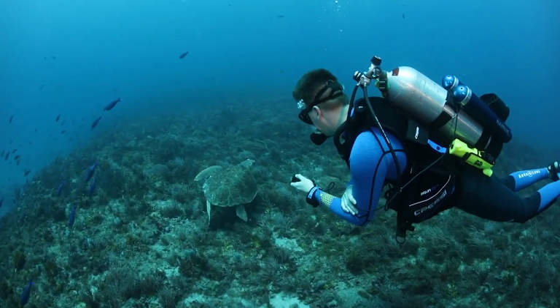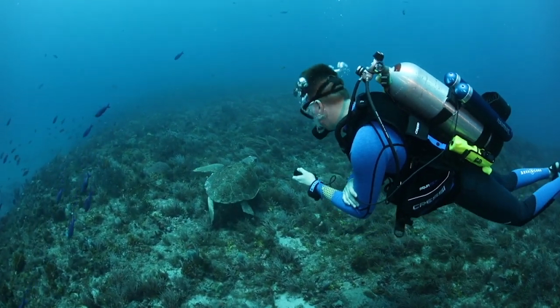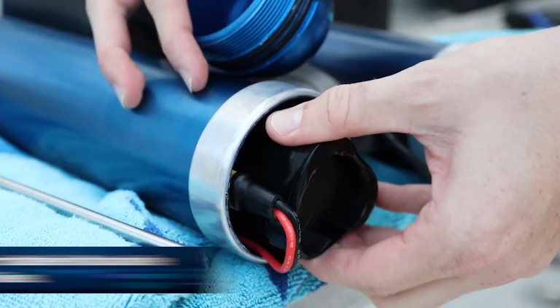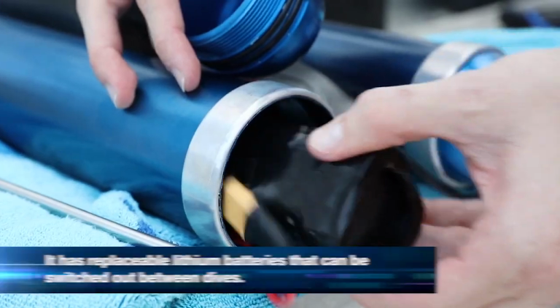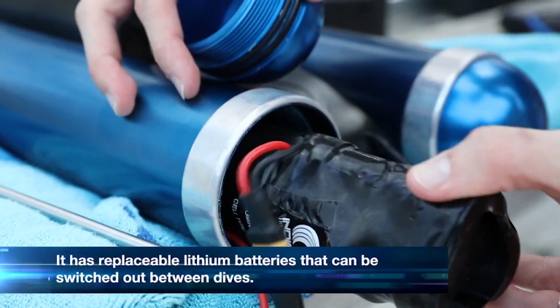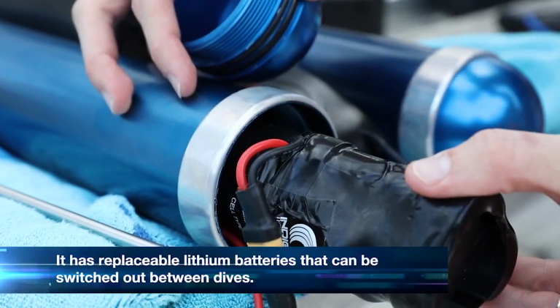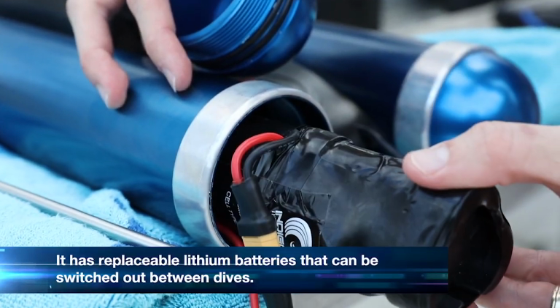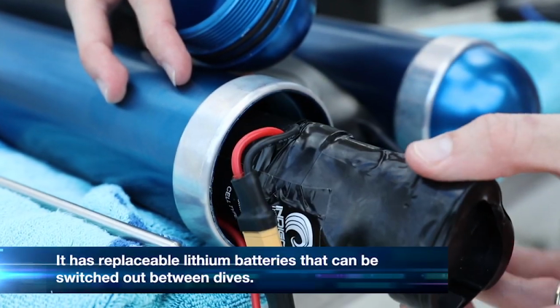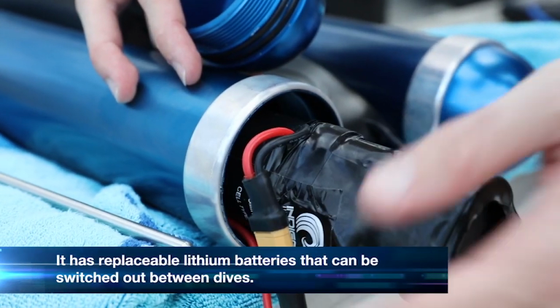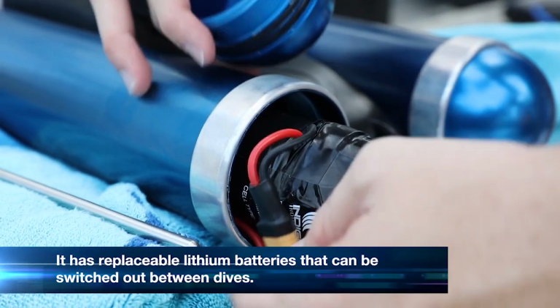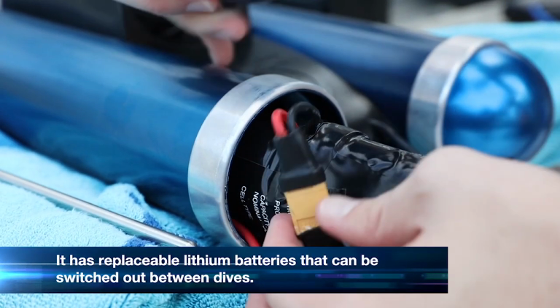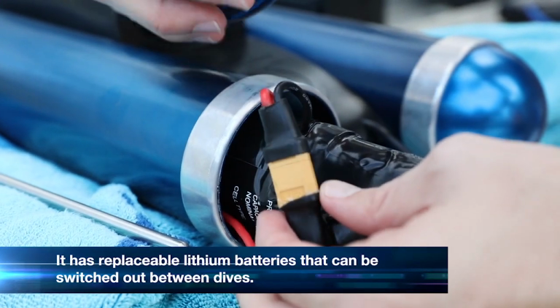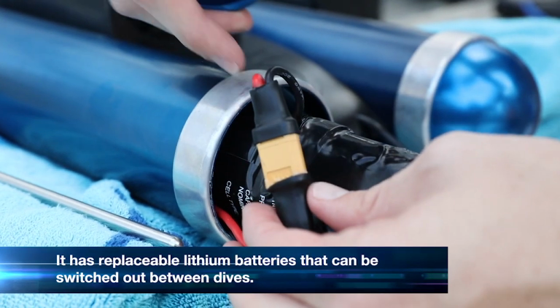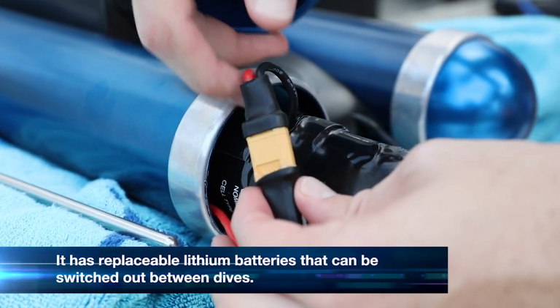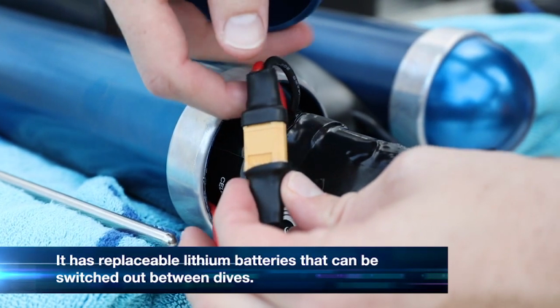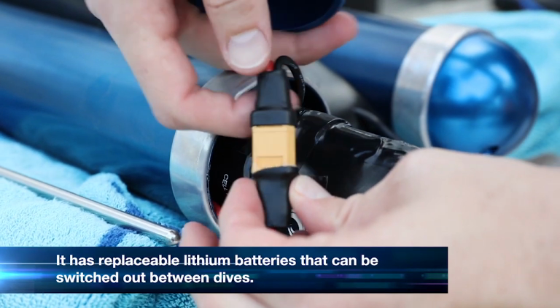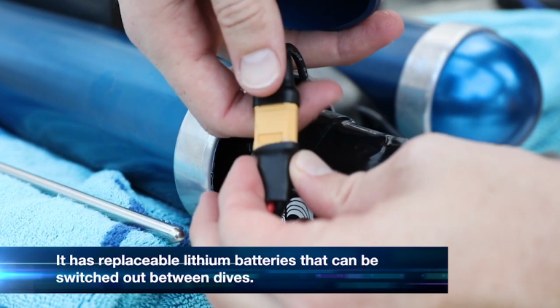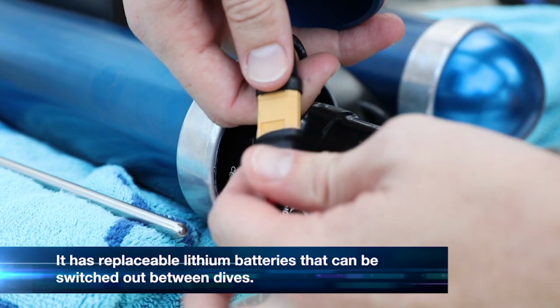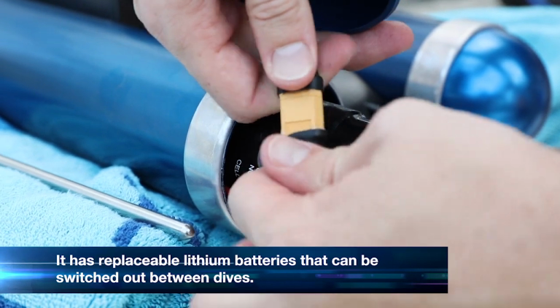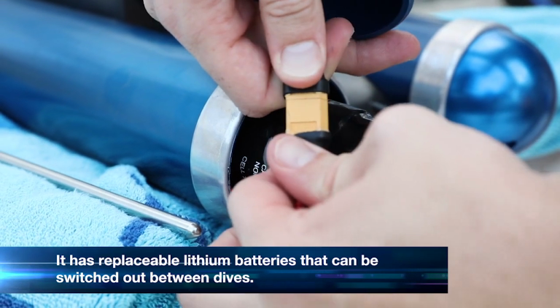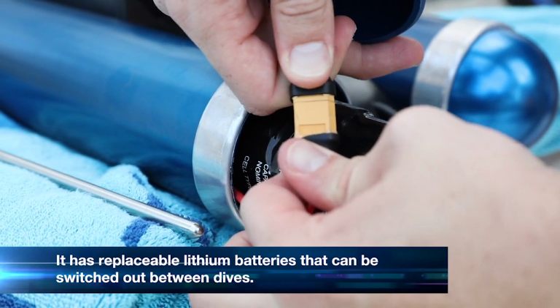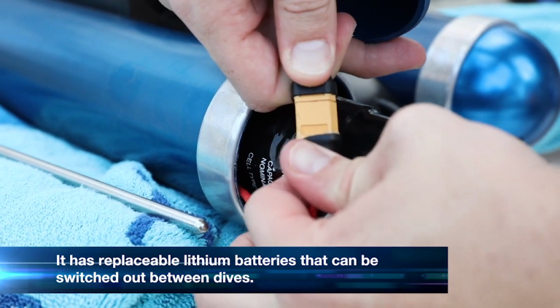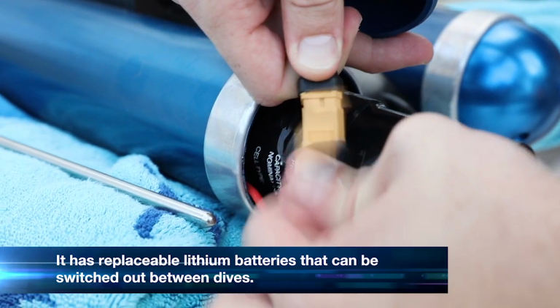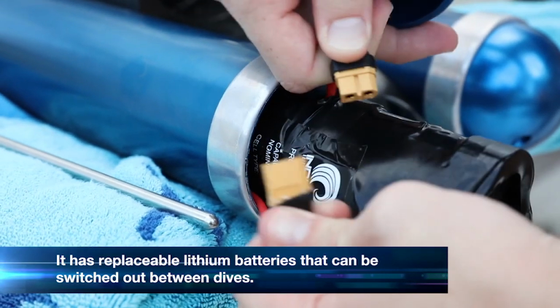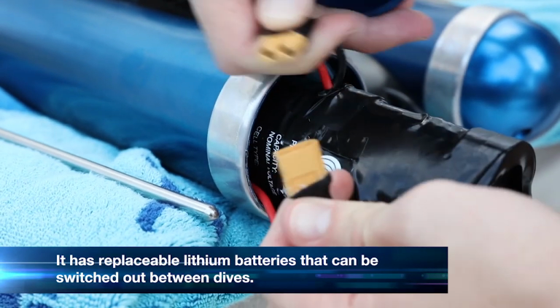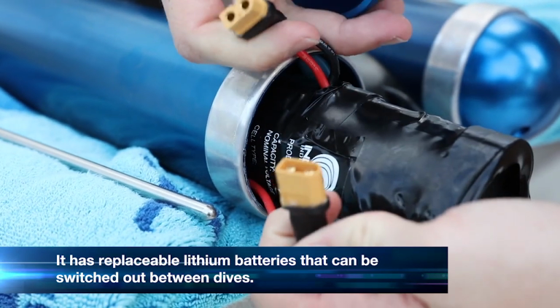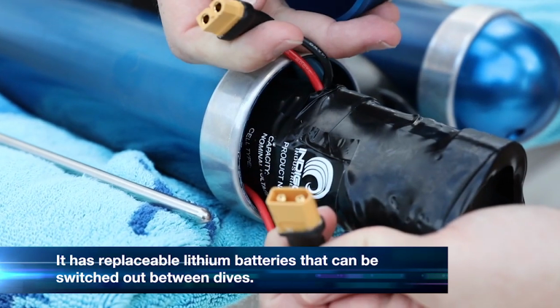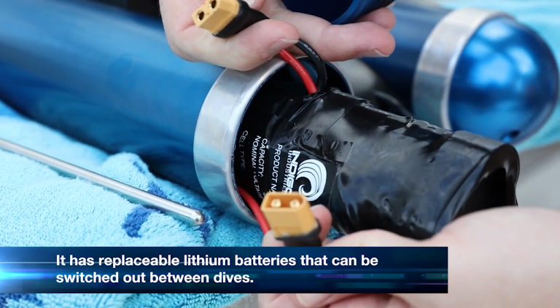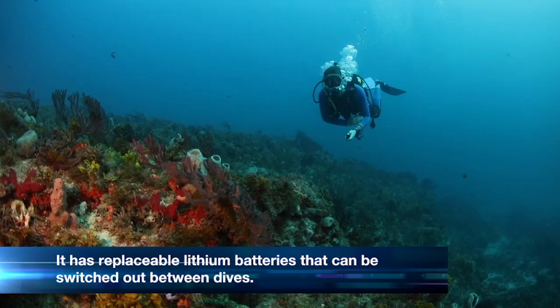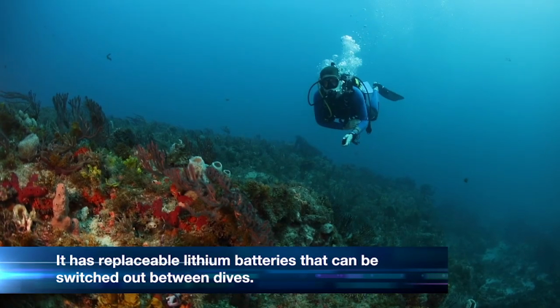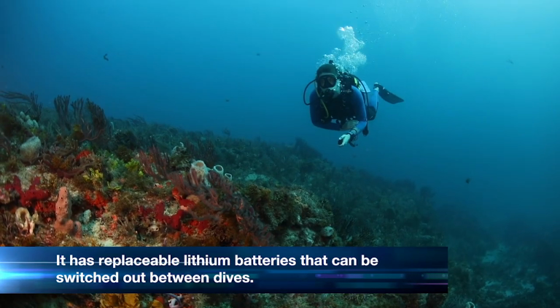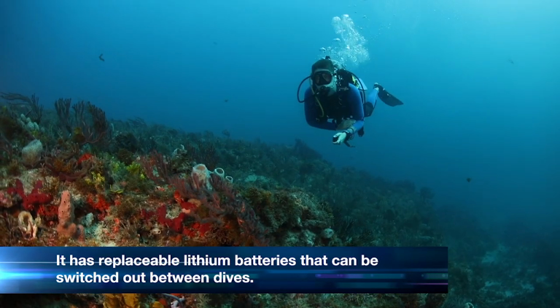The Nautilus has user-replaceable lithium batteries, so you can switch them out for full power between dives.